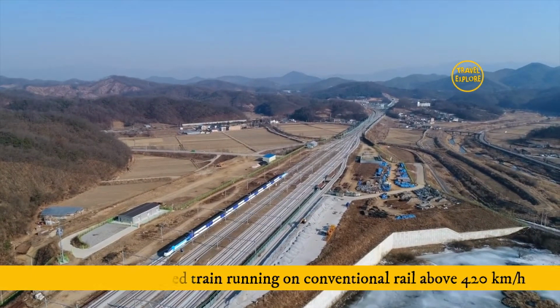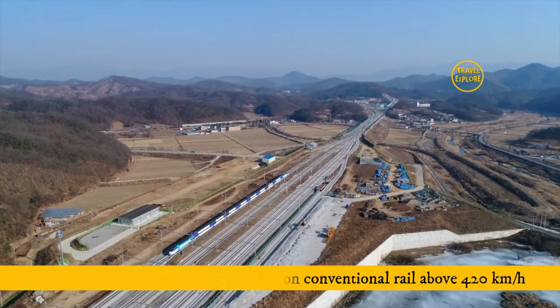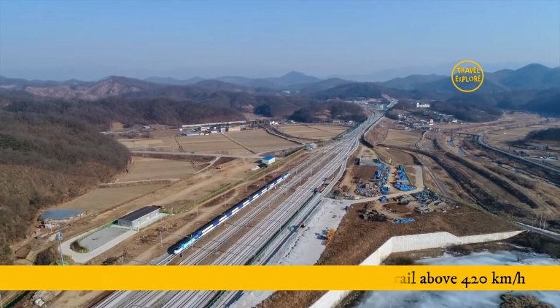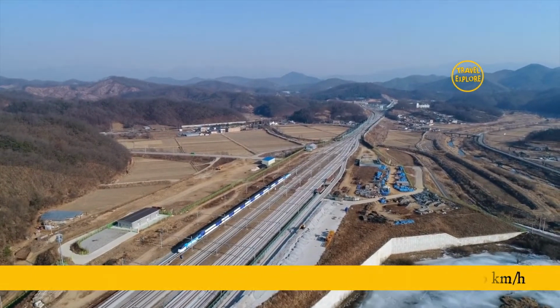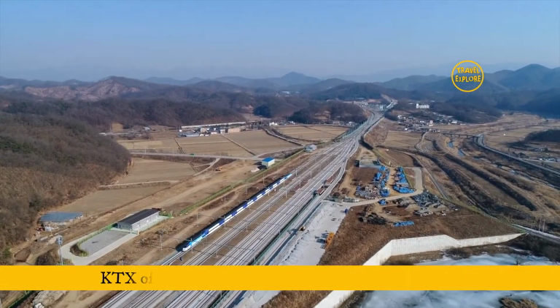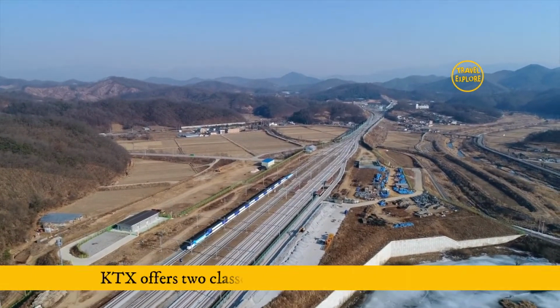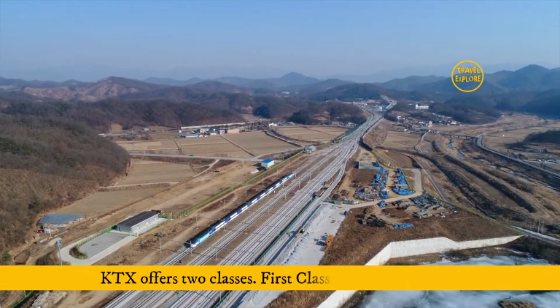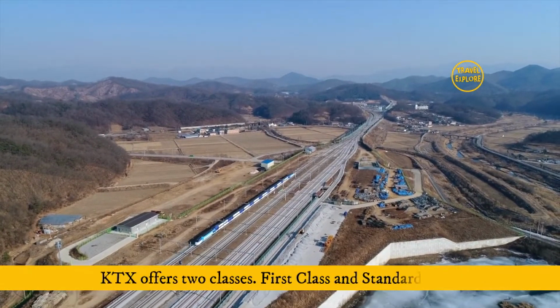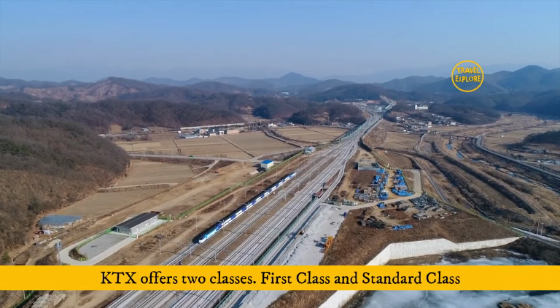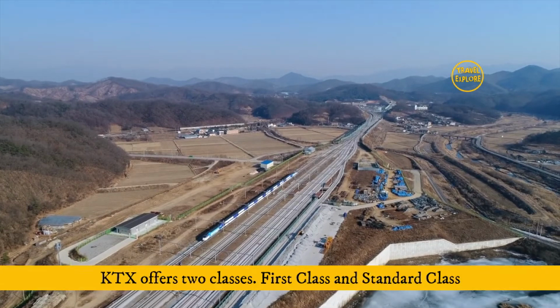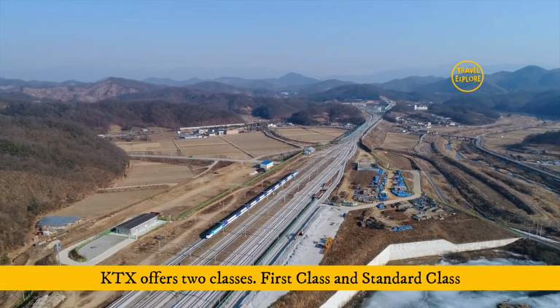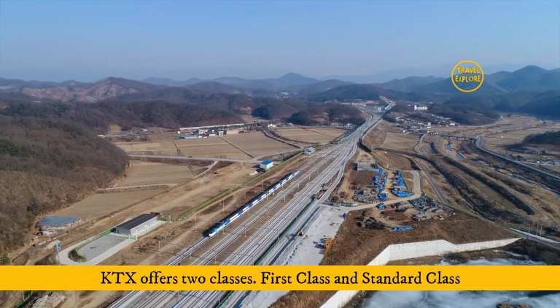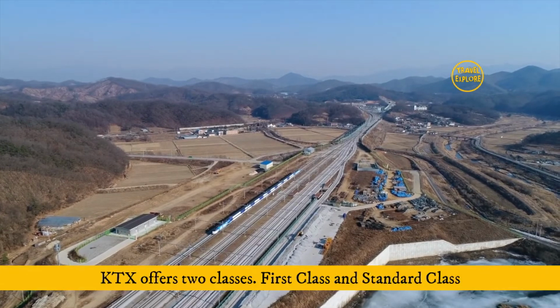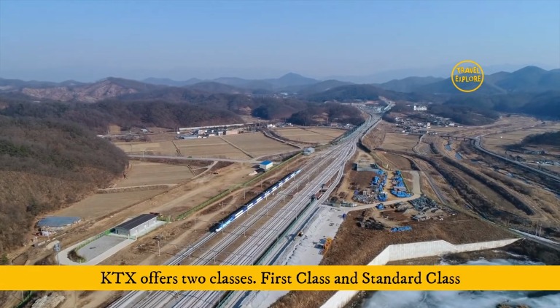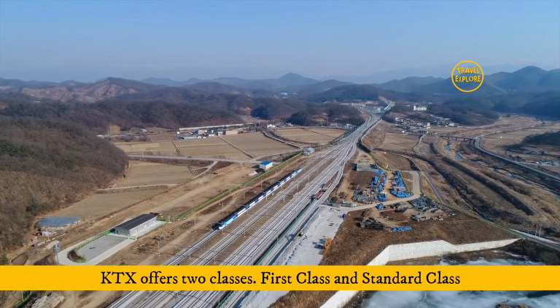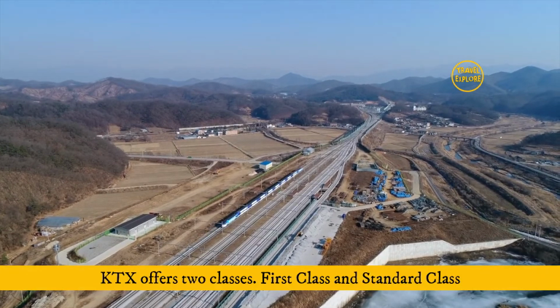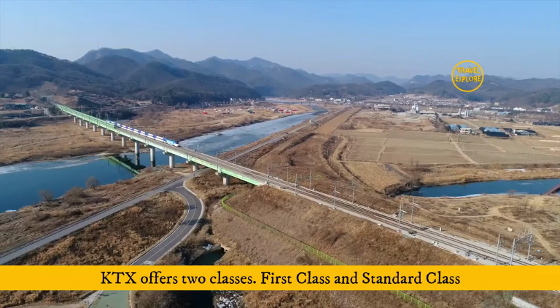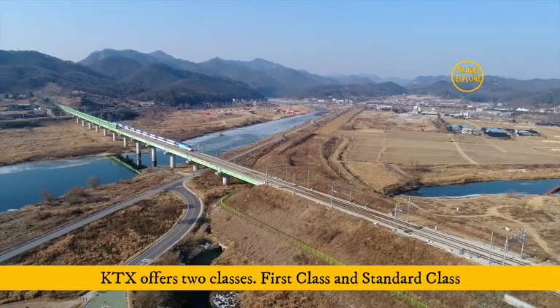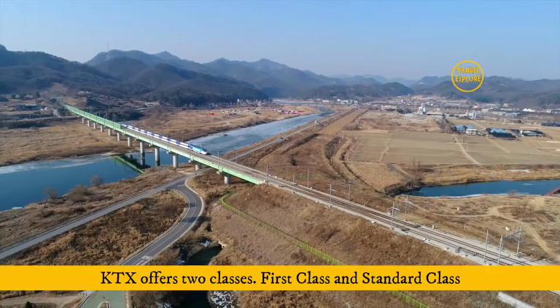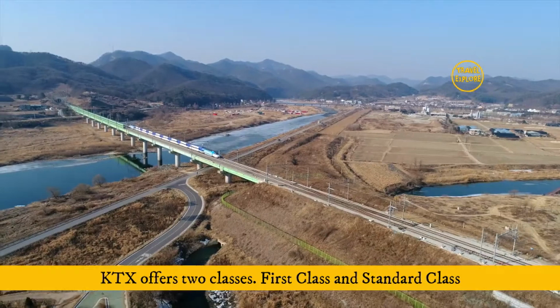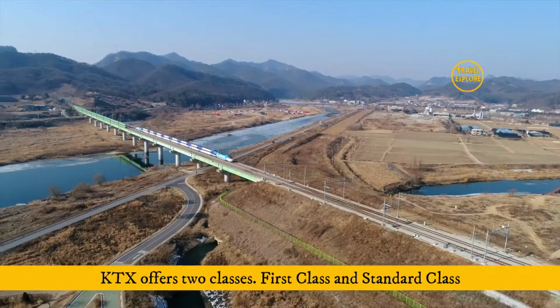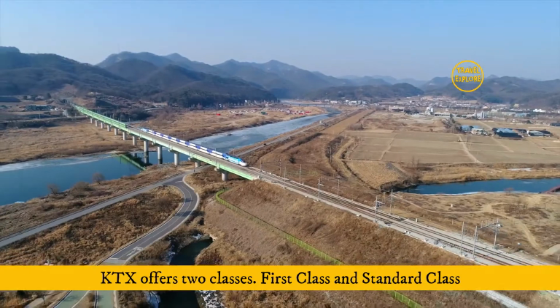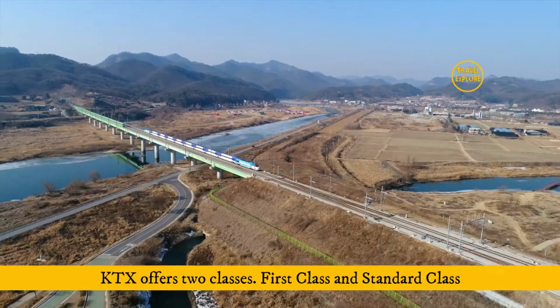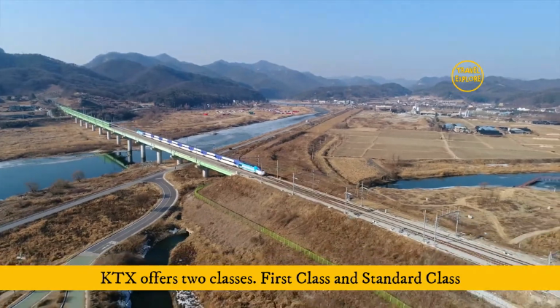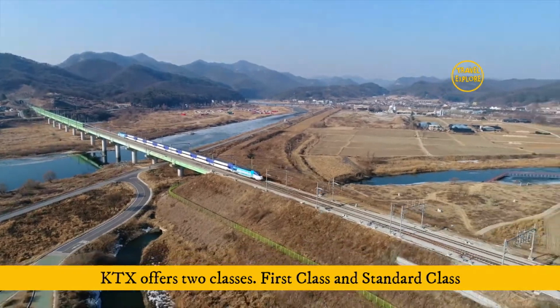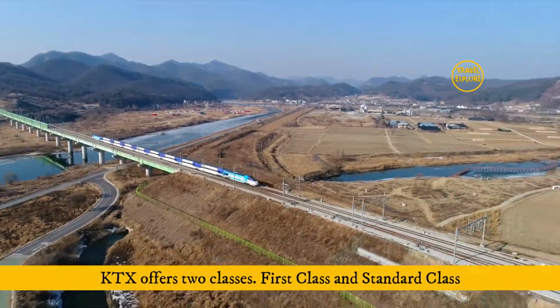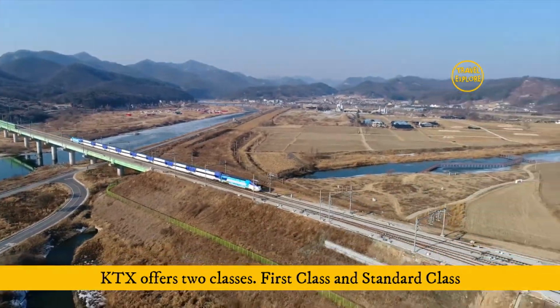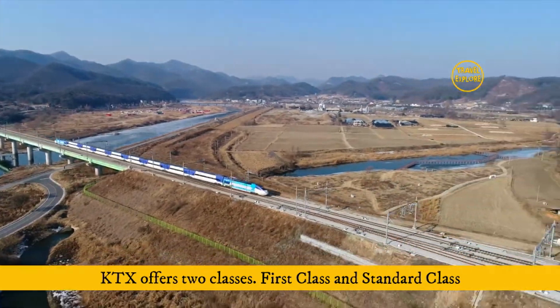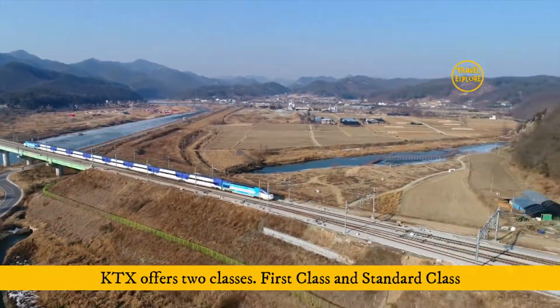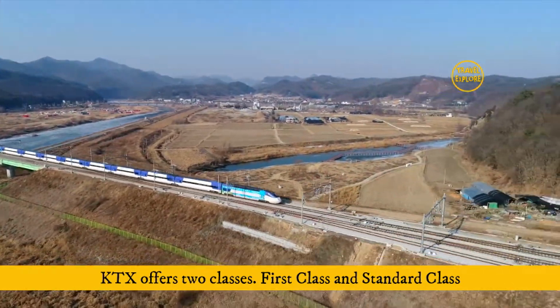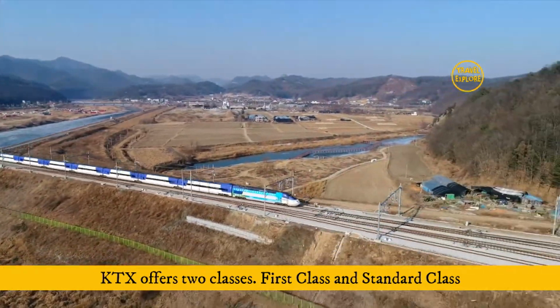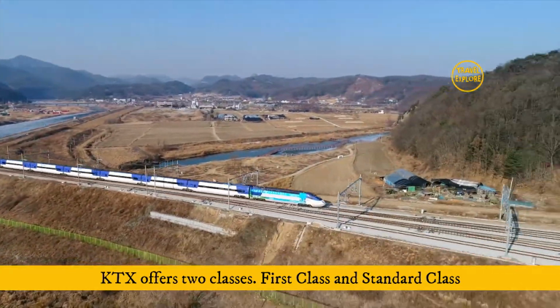In terms of seating, KTX offers two classes: first class and standard class.